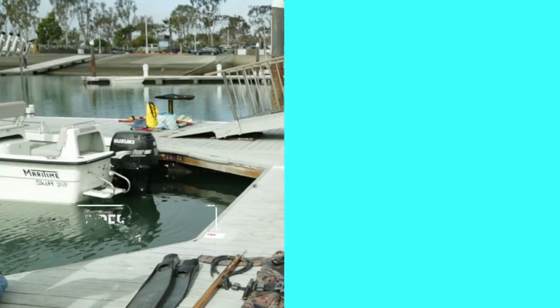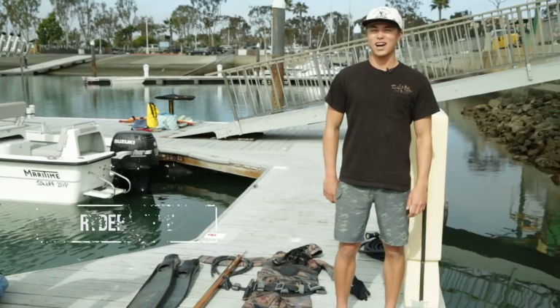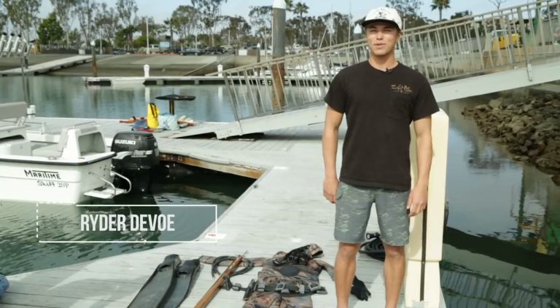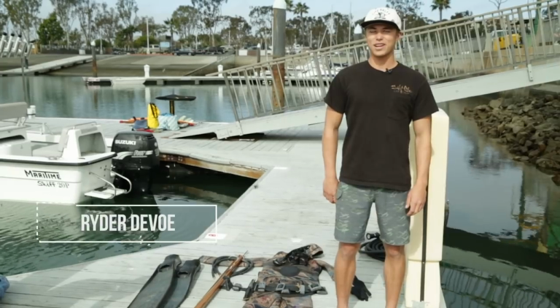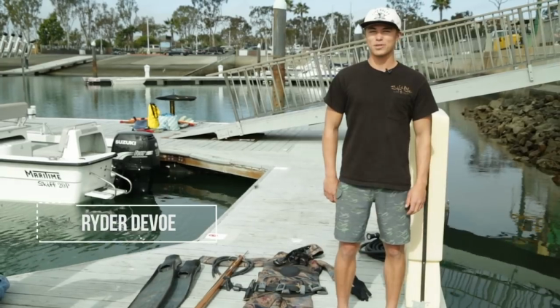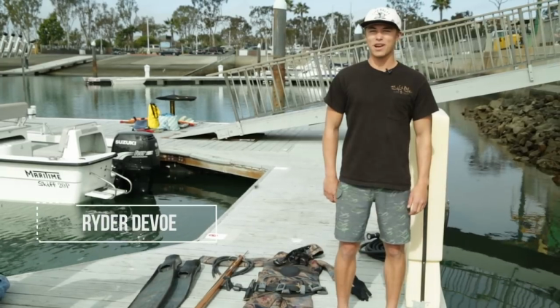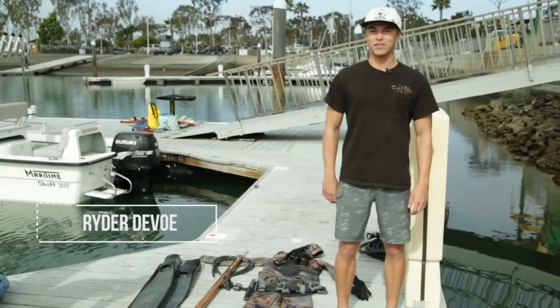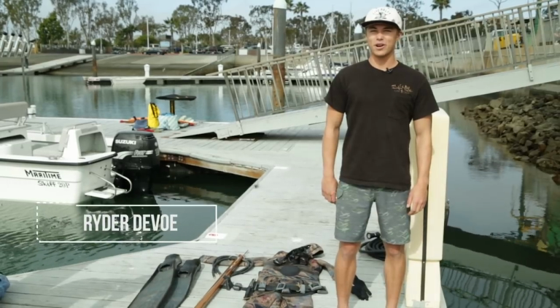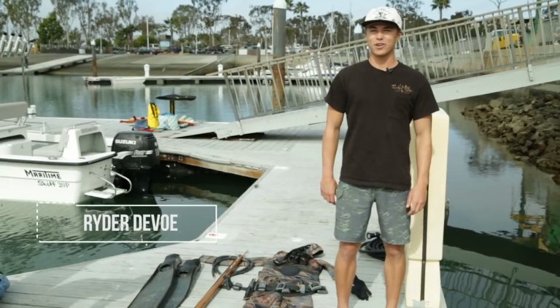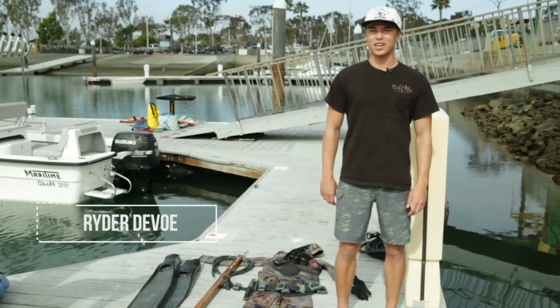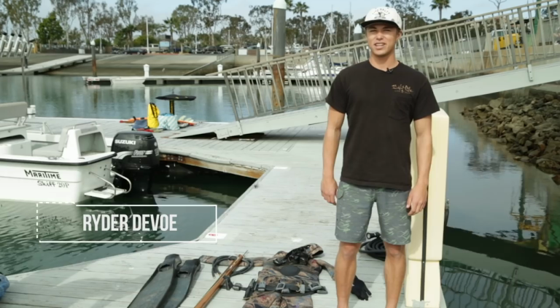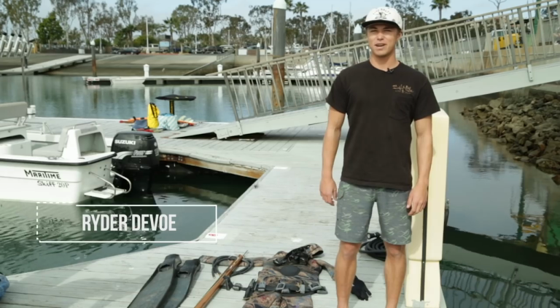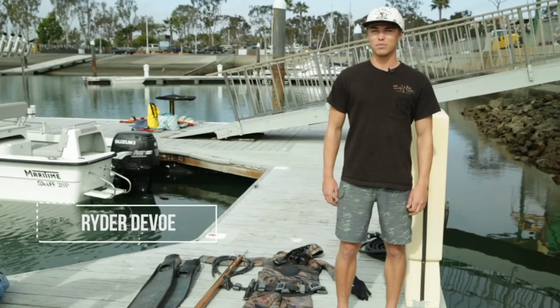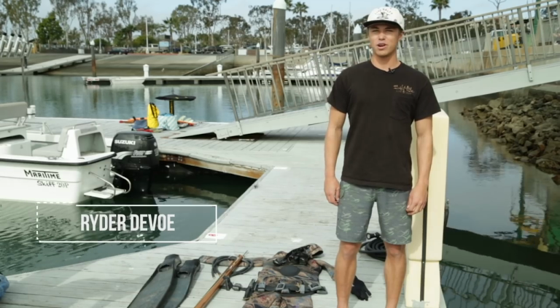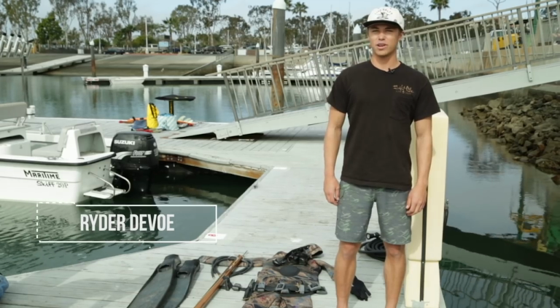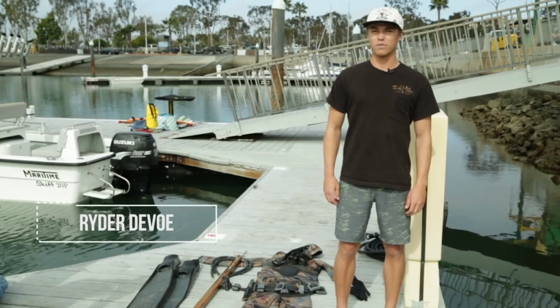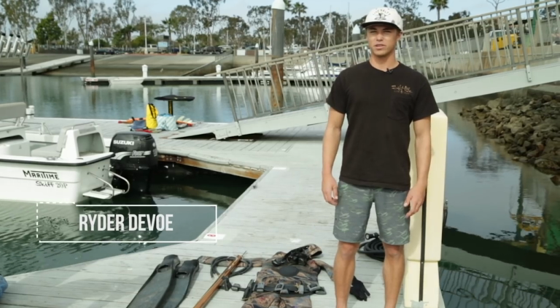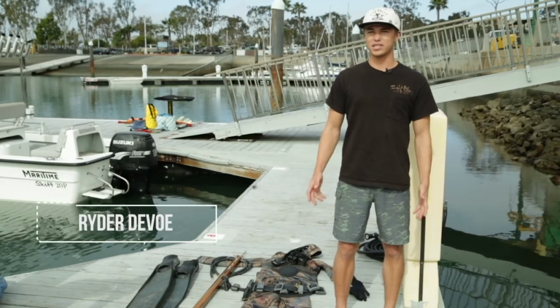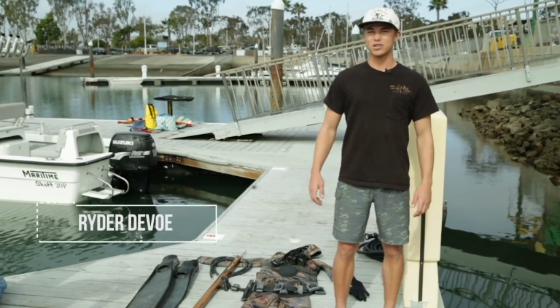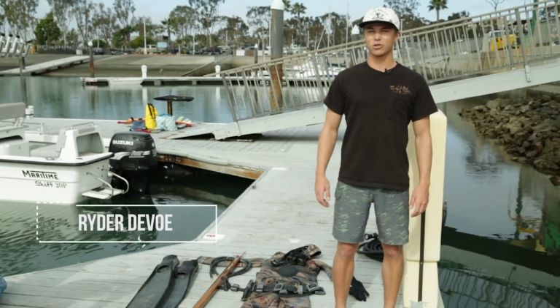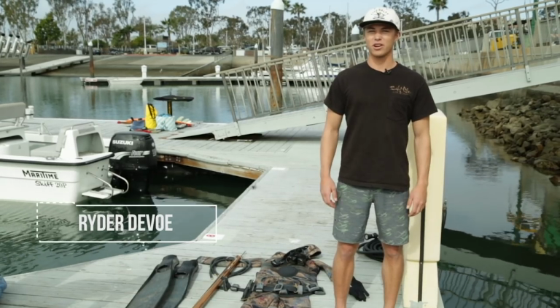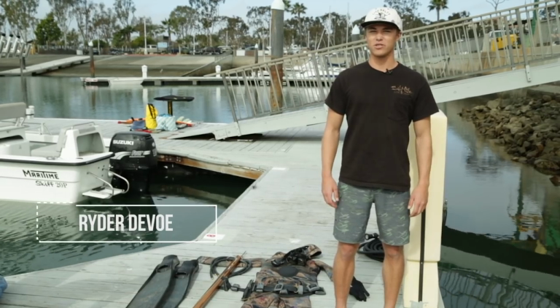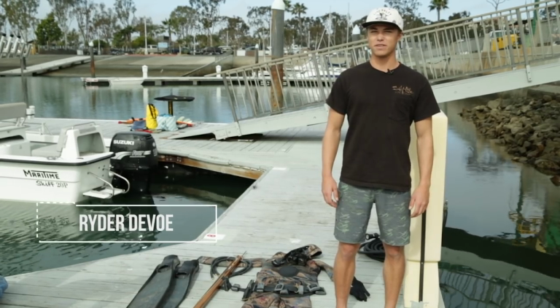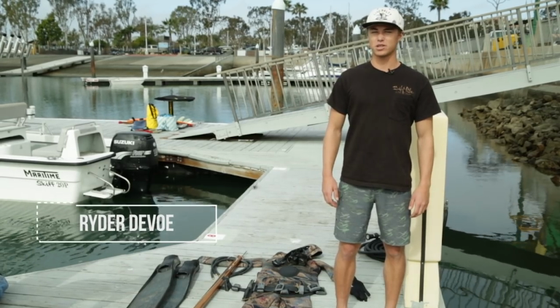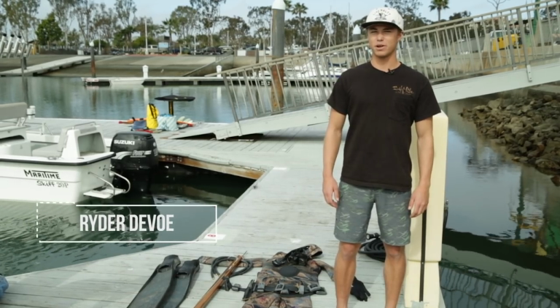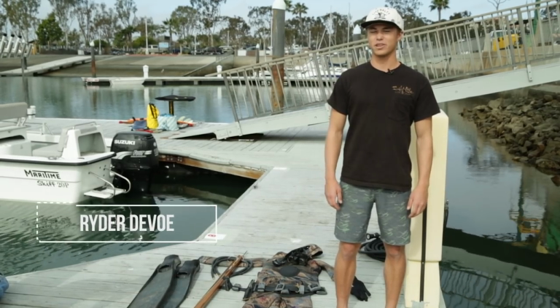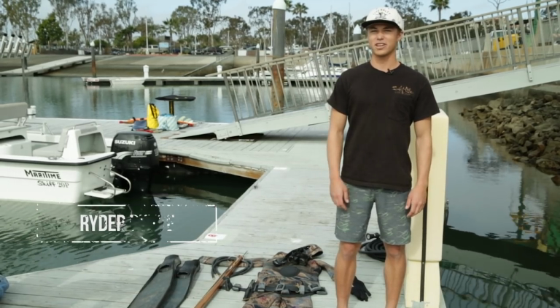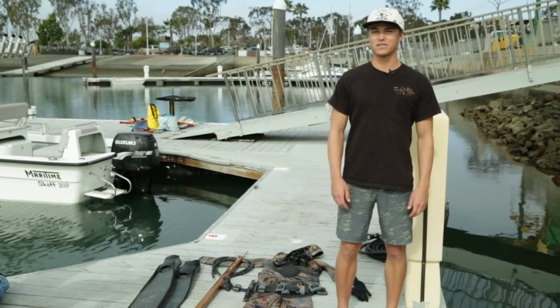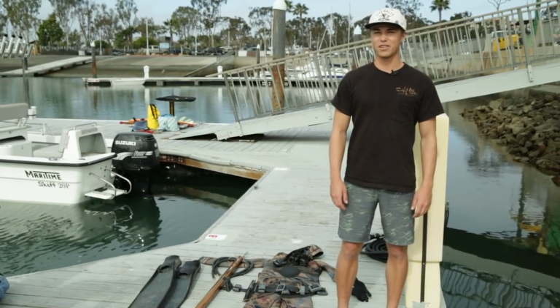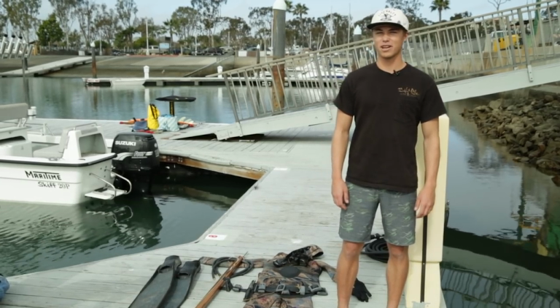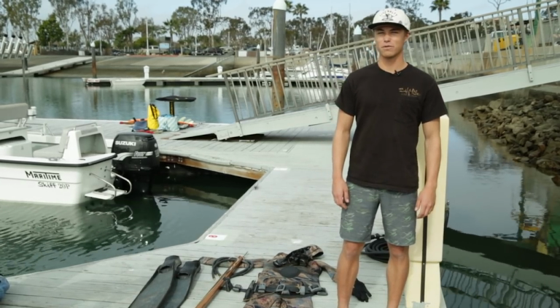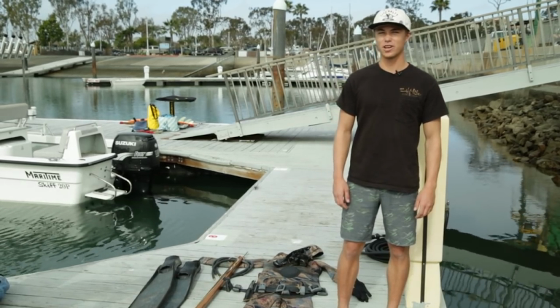Hi, my name is Ryder DeVoe, and today I'm going to be going over the essential gear you need for spearfishing off Southern California.